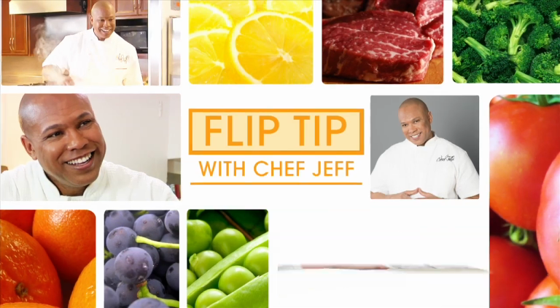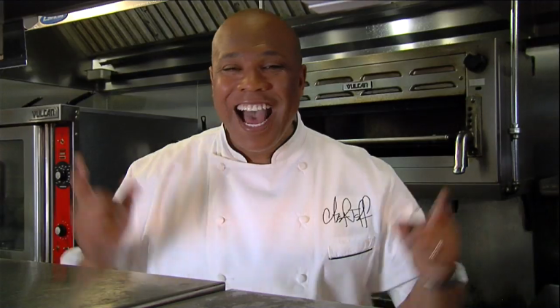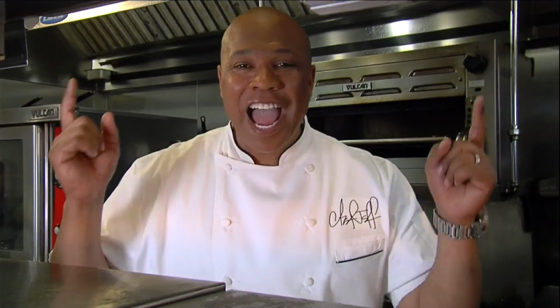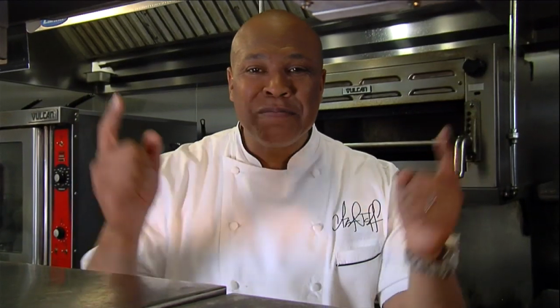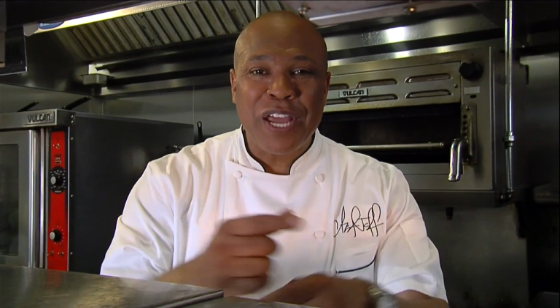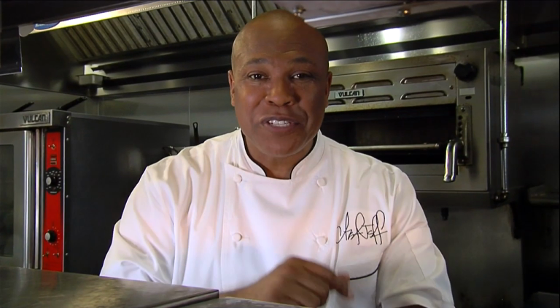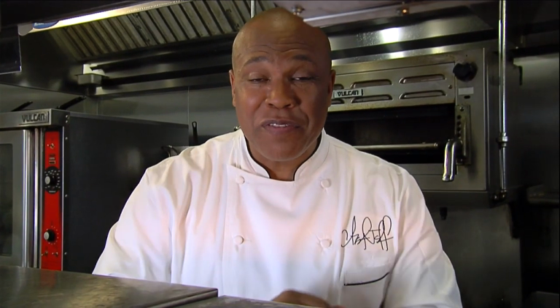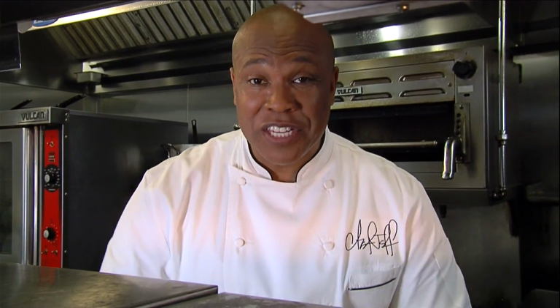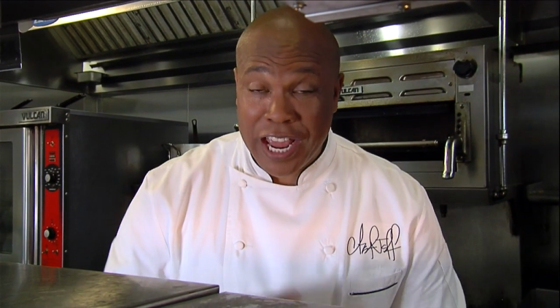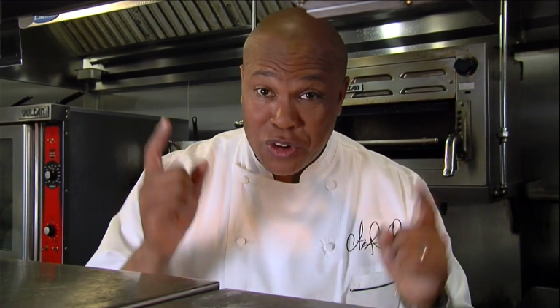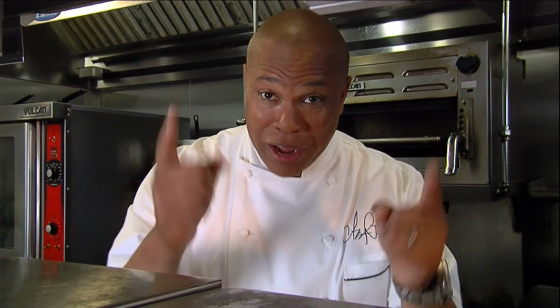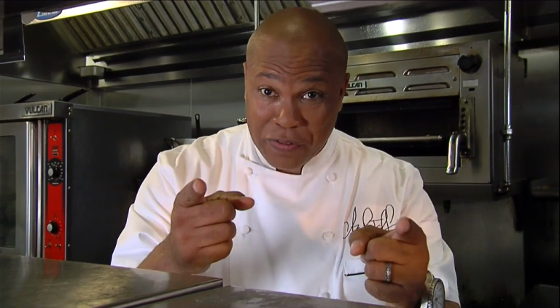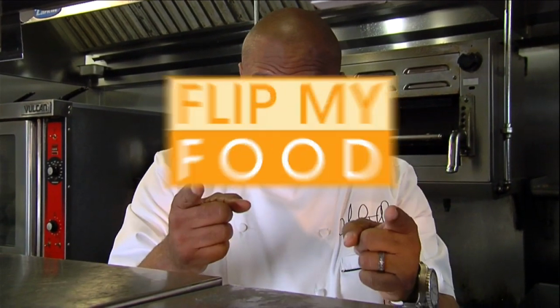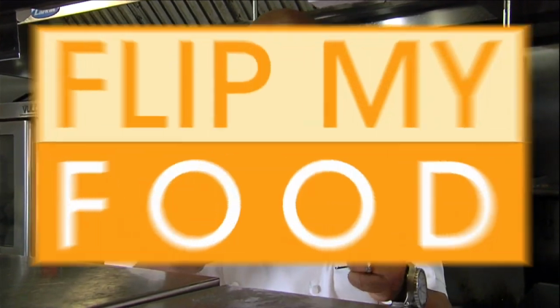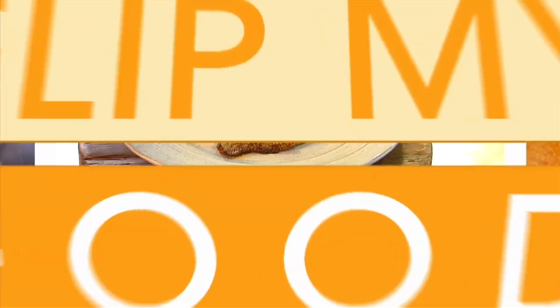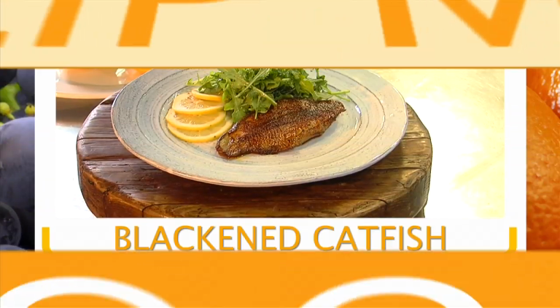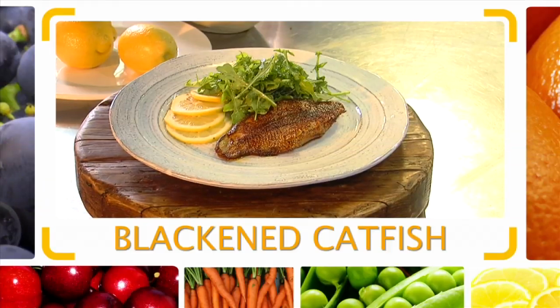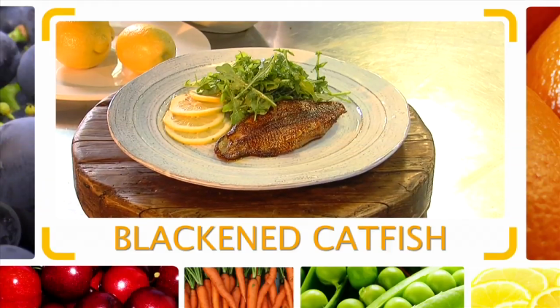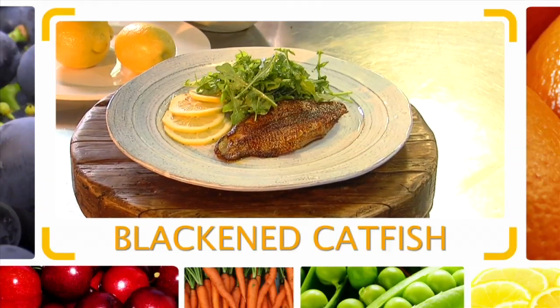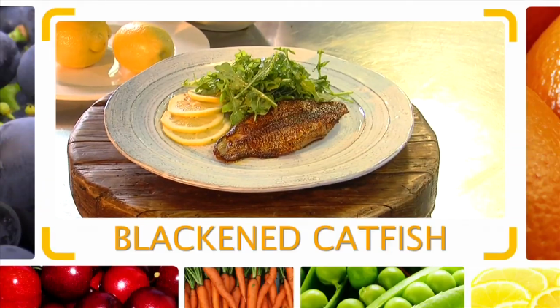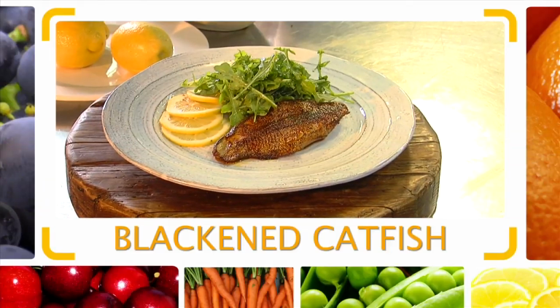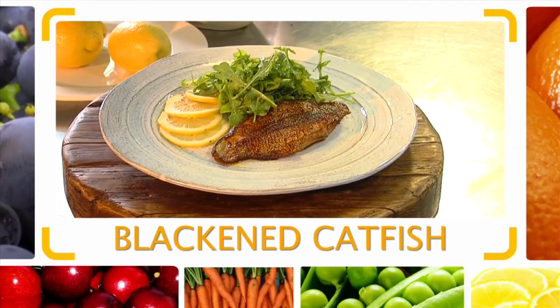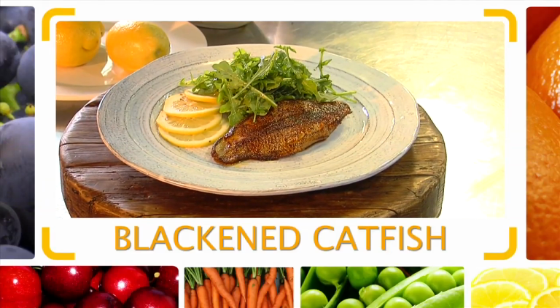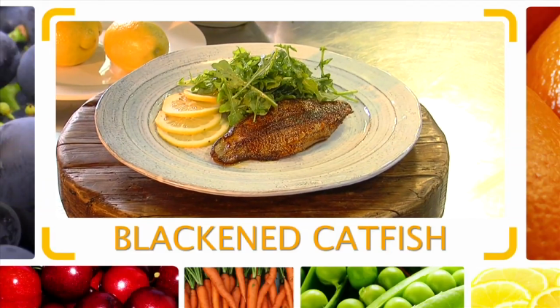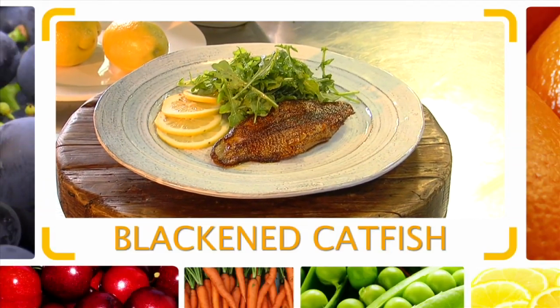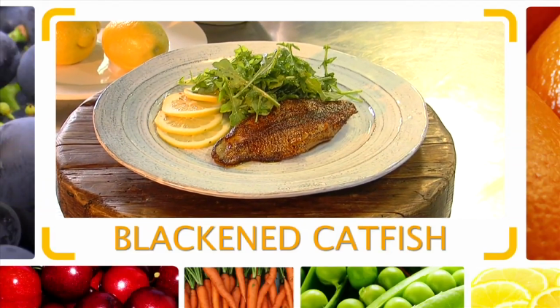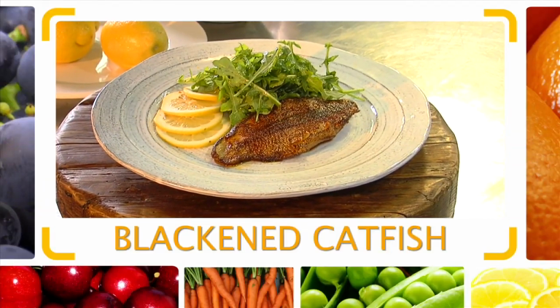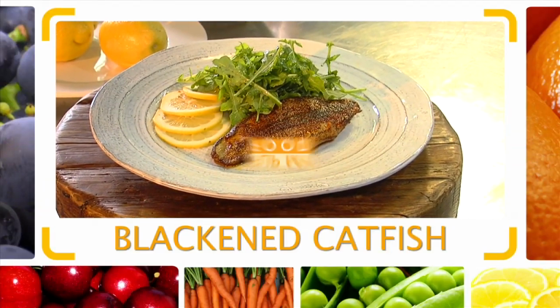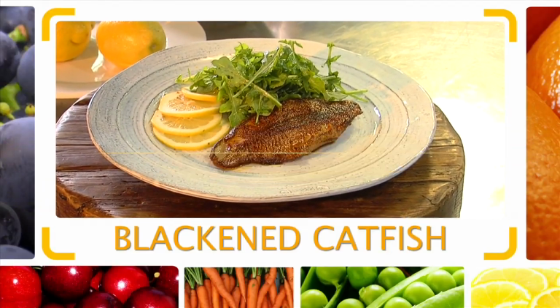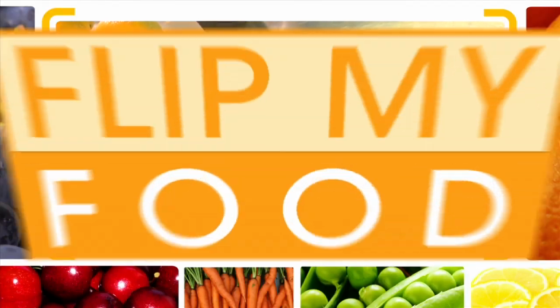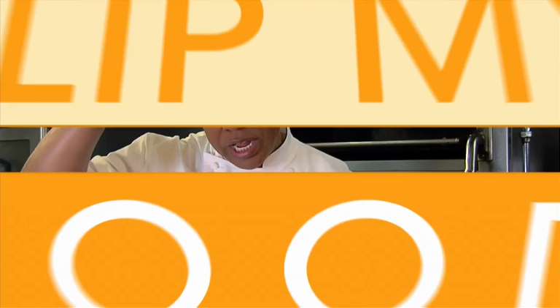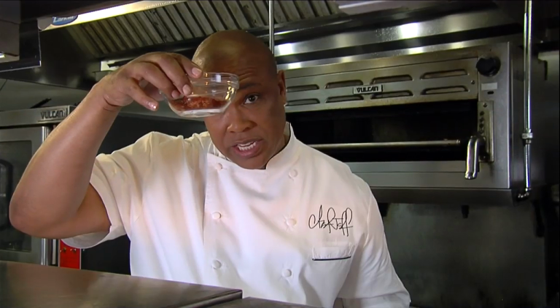Hi, I'm Chef Jeff, and today's quick flip is blackening catfish — super fast, super easy.